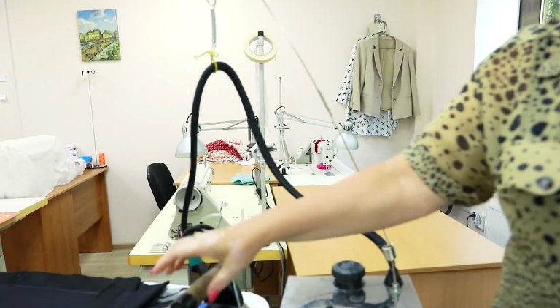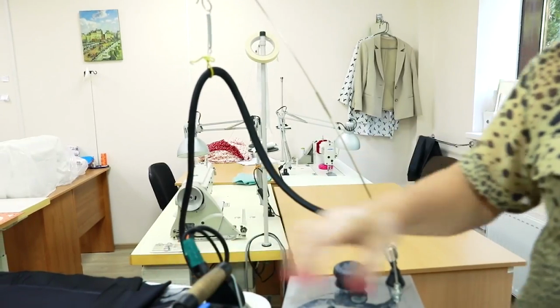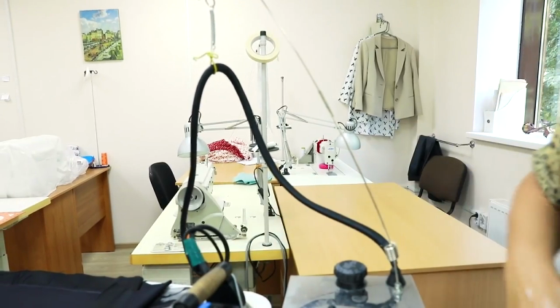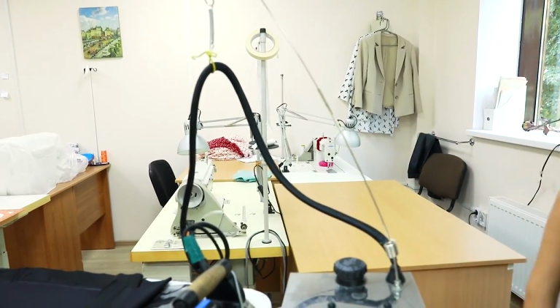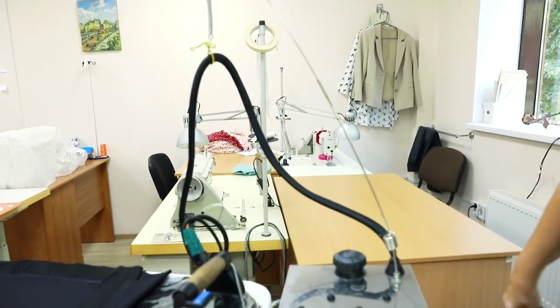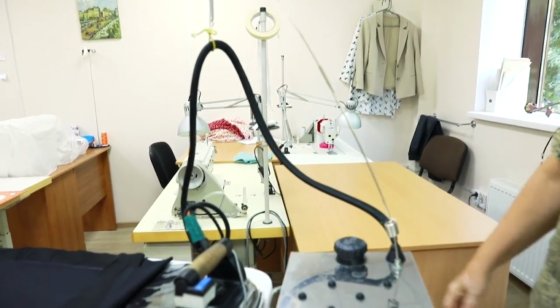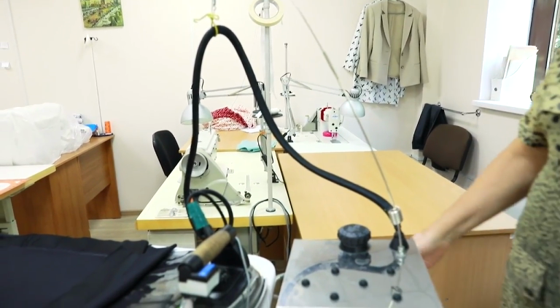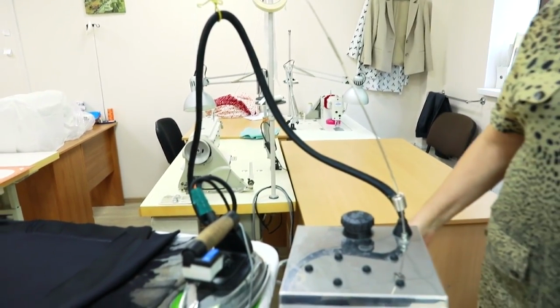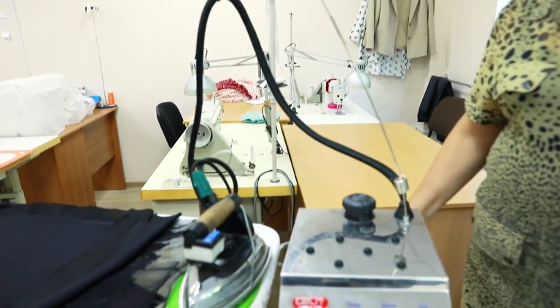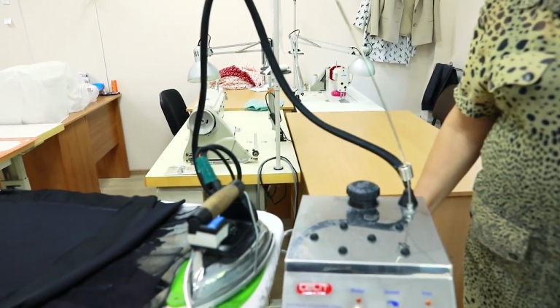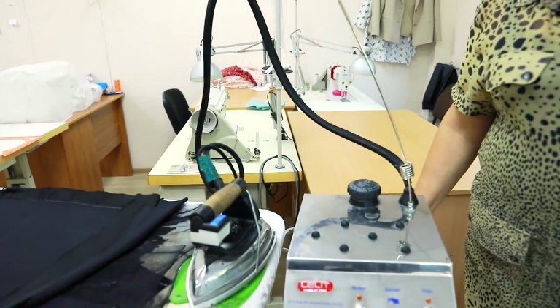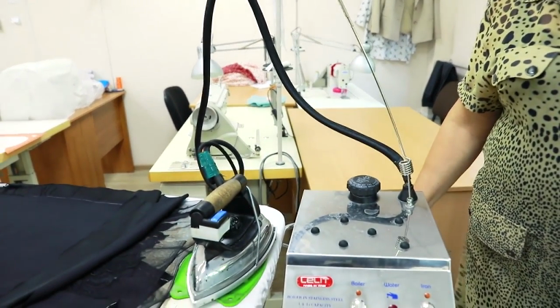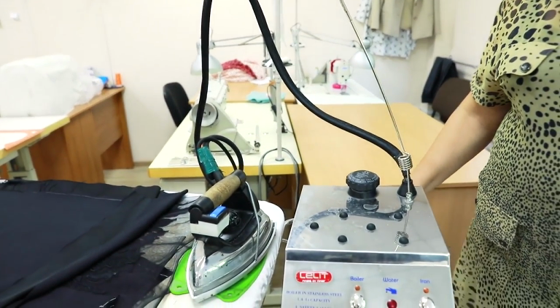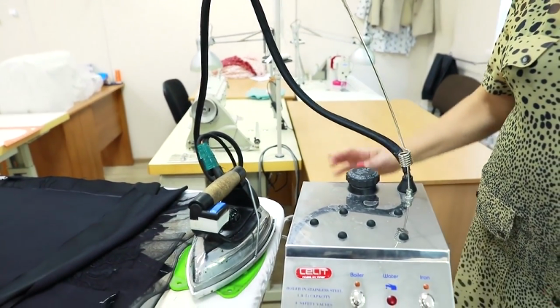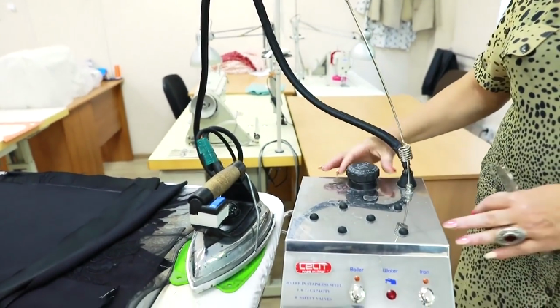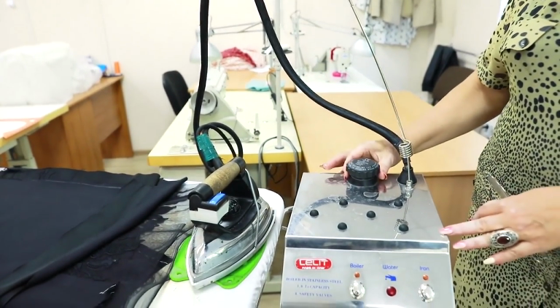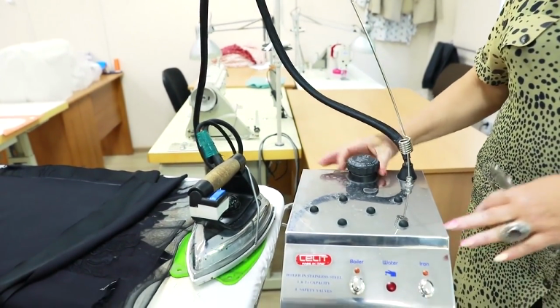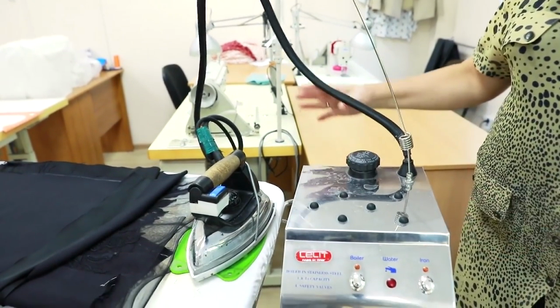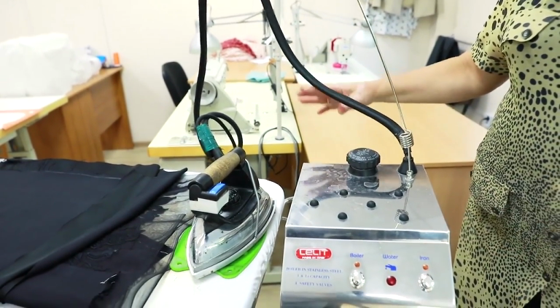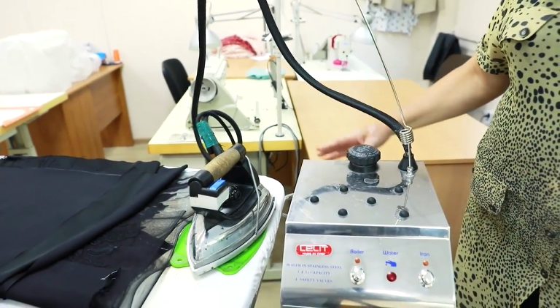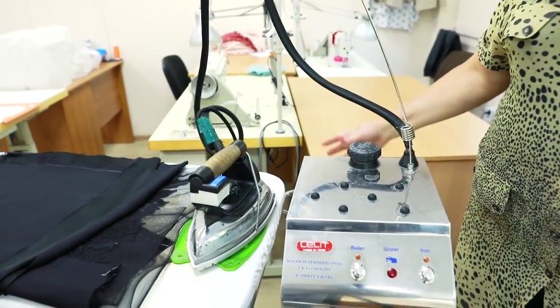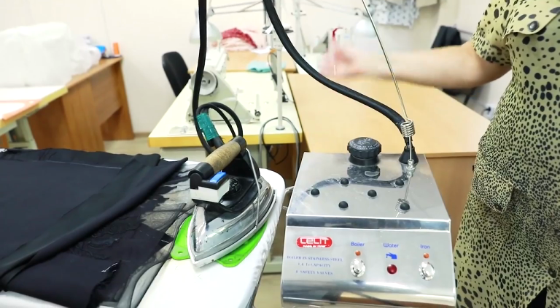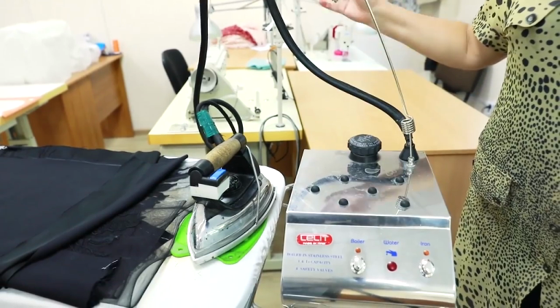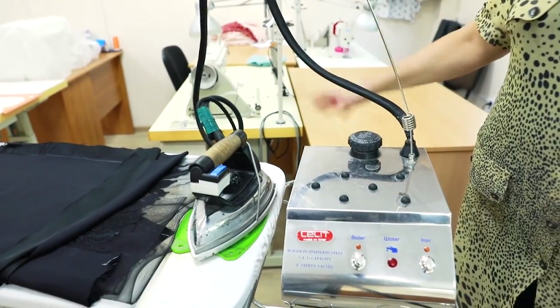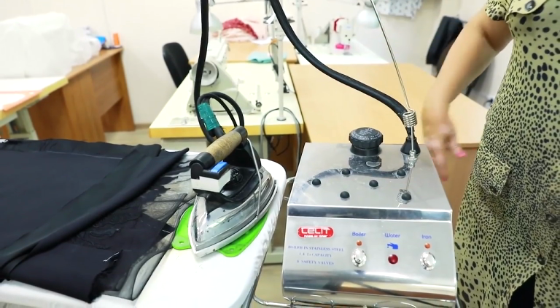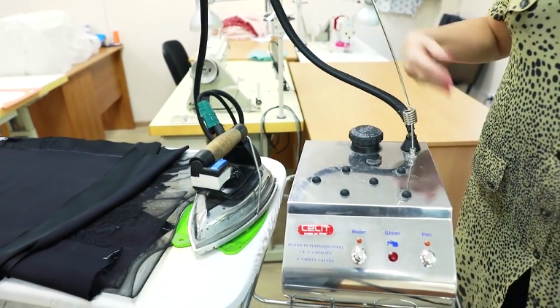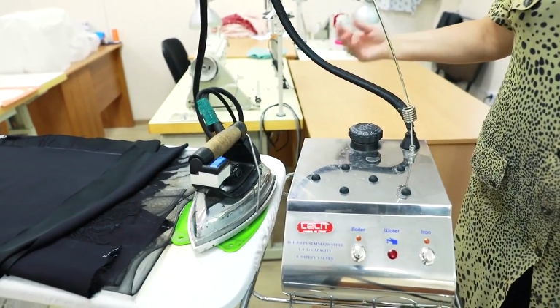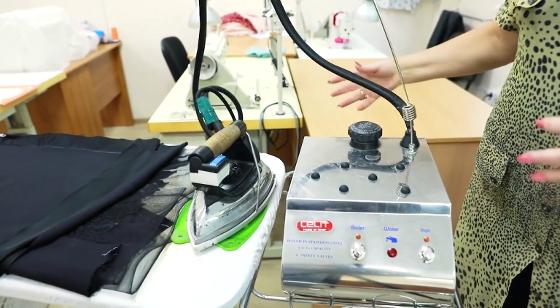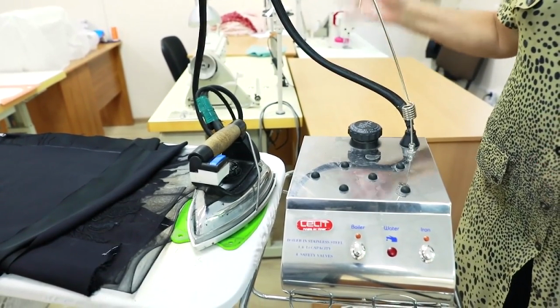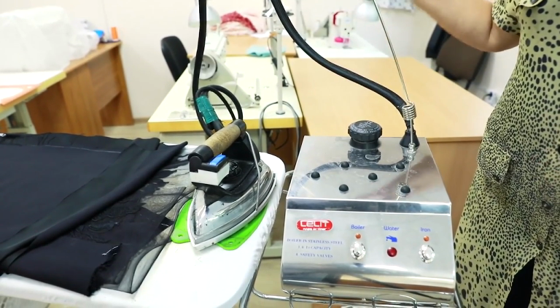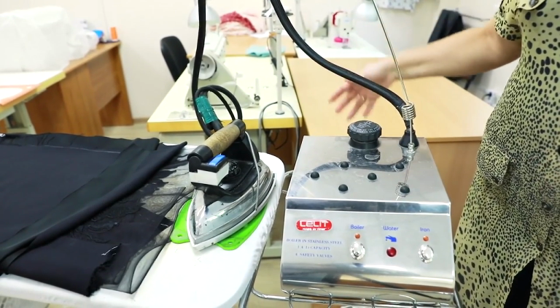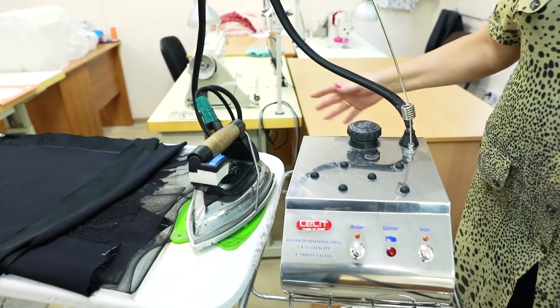An iron should be cleaned at least once a week. It's better to fill irons with boiled water. This is very important.